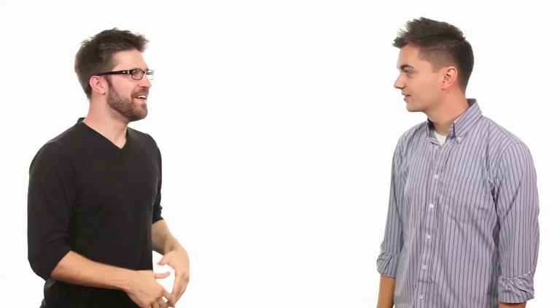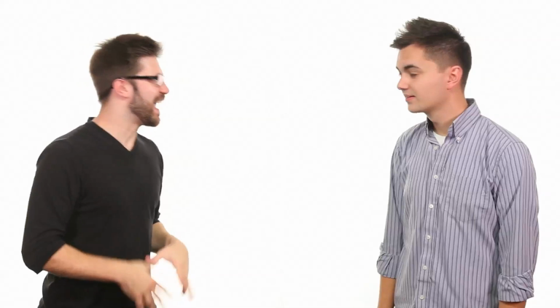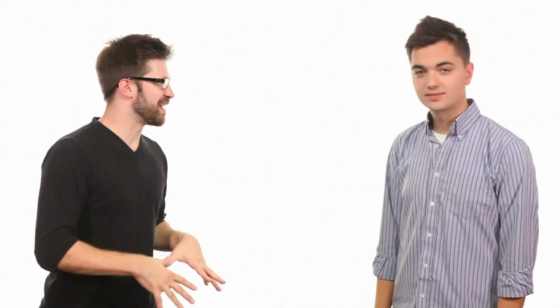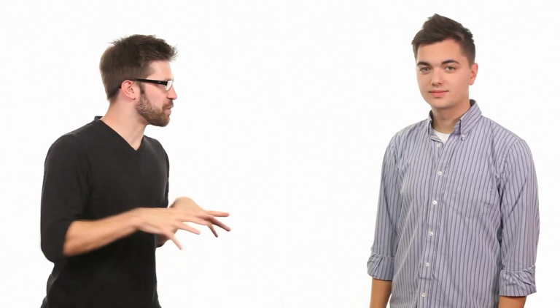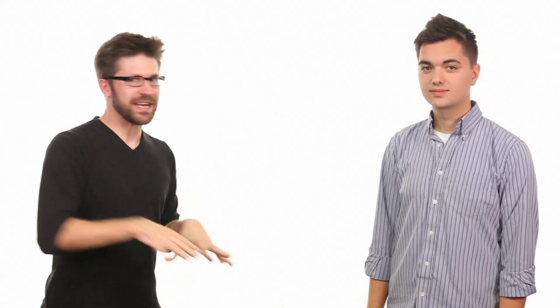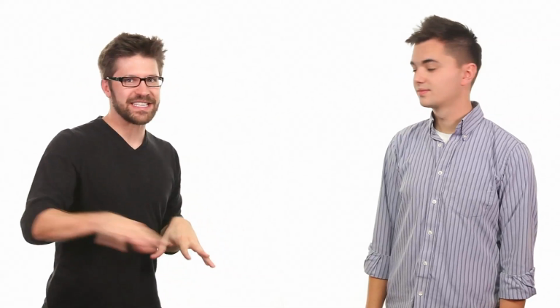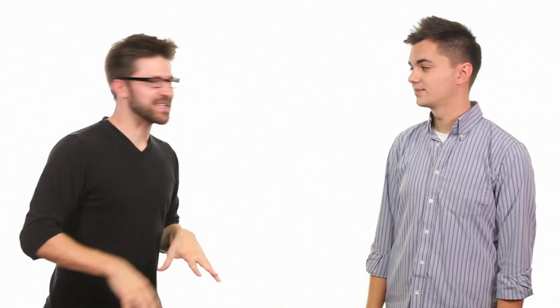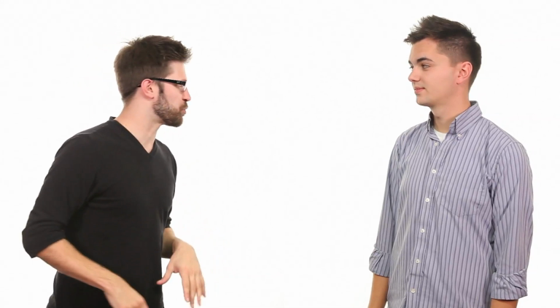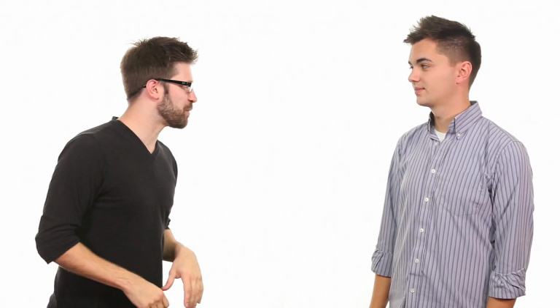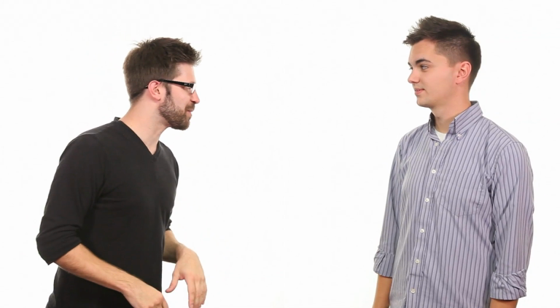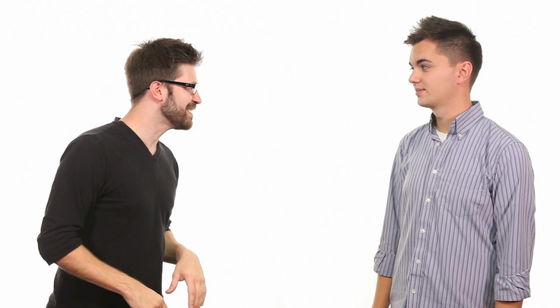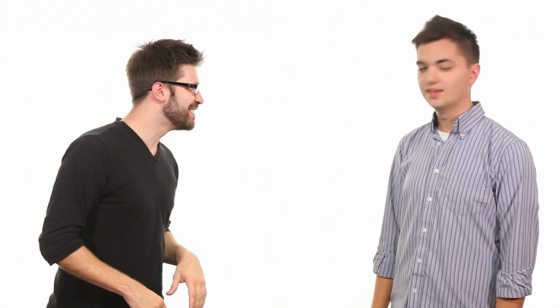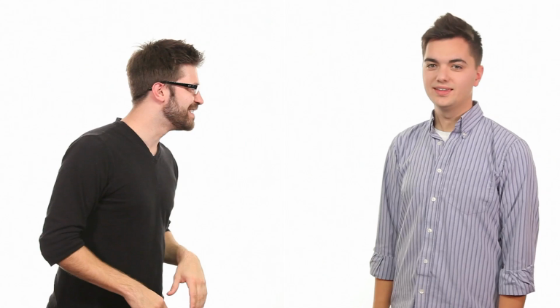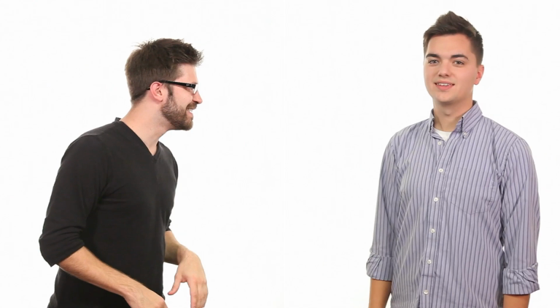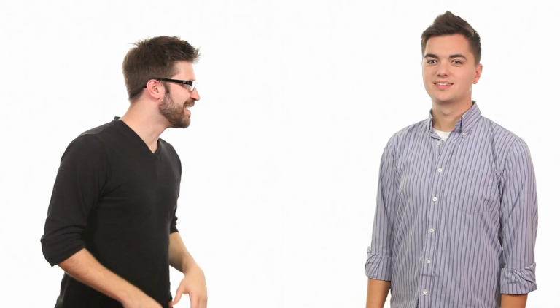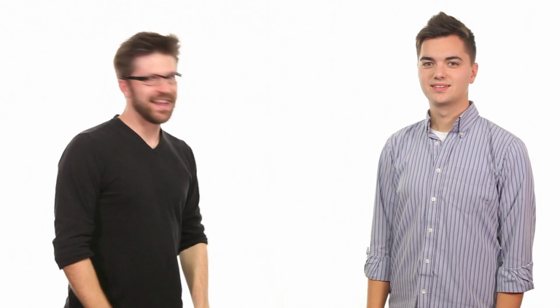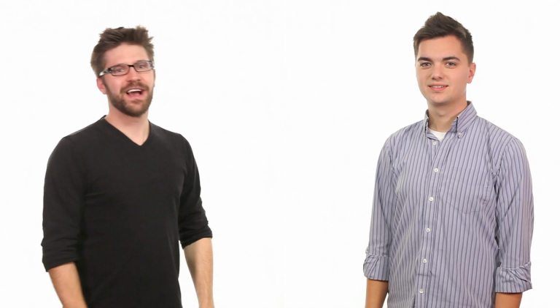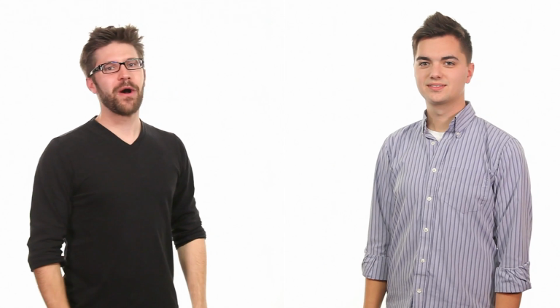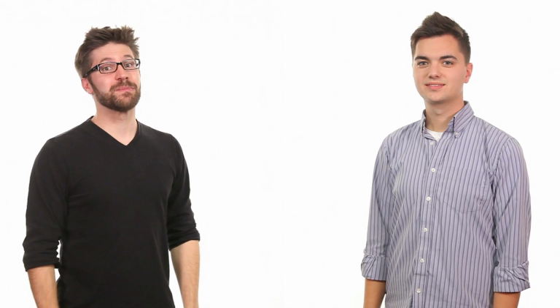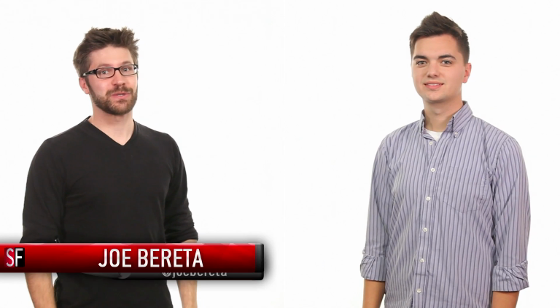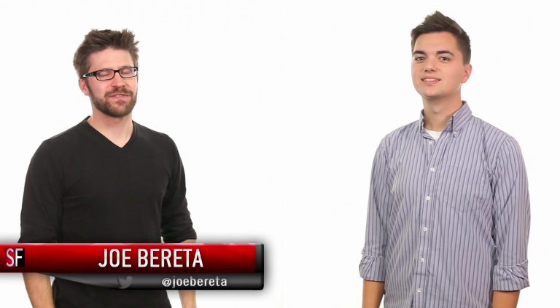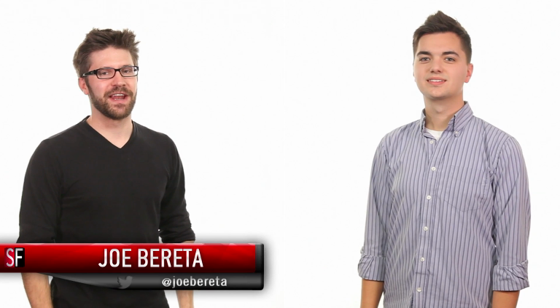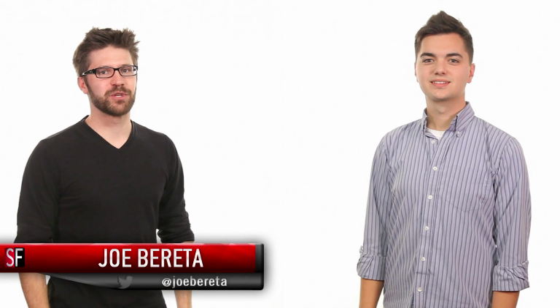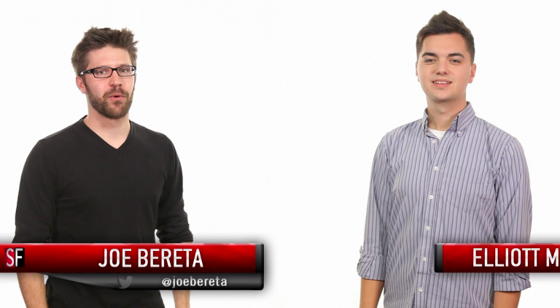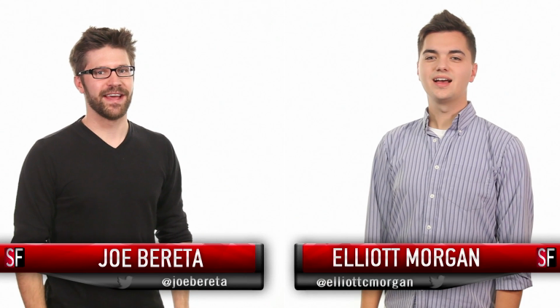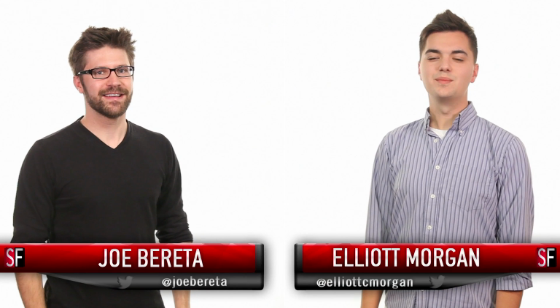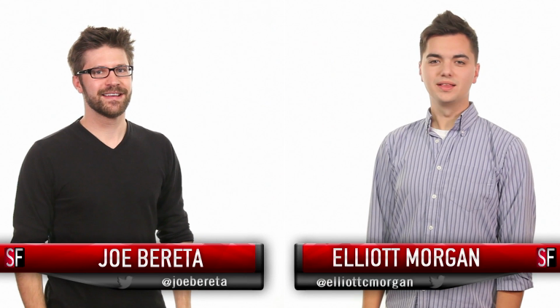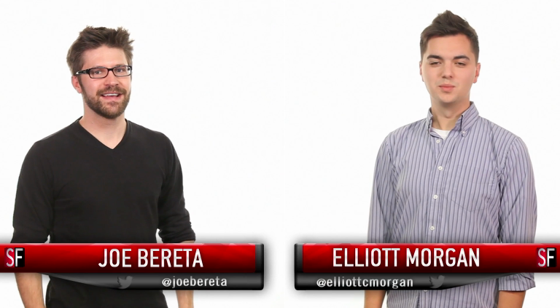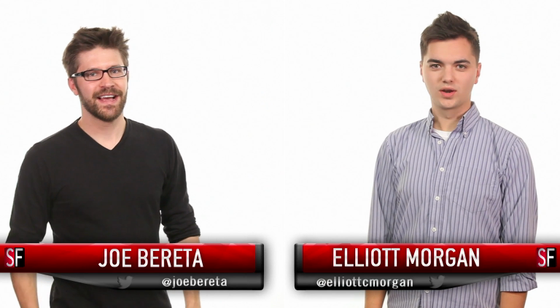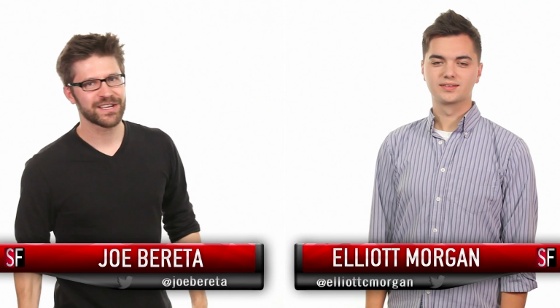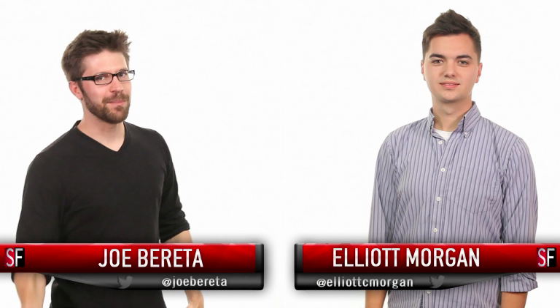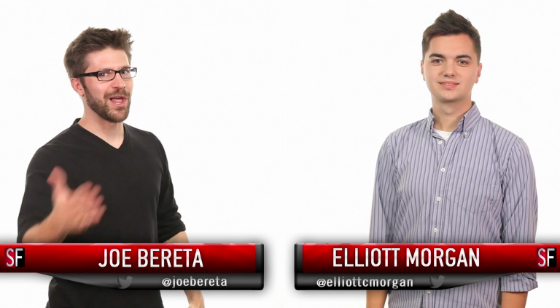Hey Elliot, are you ready to take this journey with me? Yes. Welcome to SourceFed. I'm Joe Beretta. I'm Elliot Morgan. Come along.